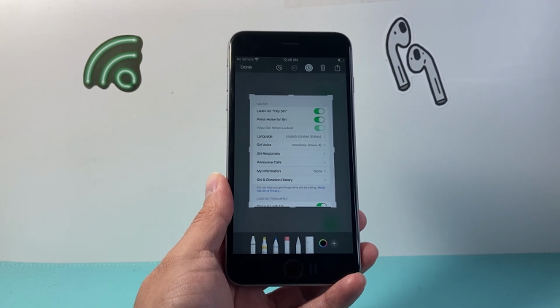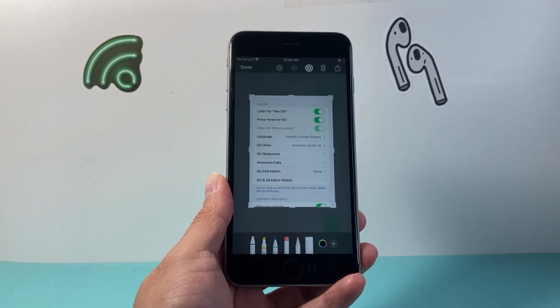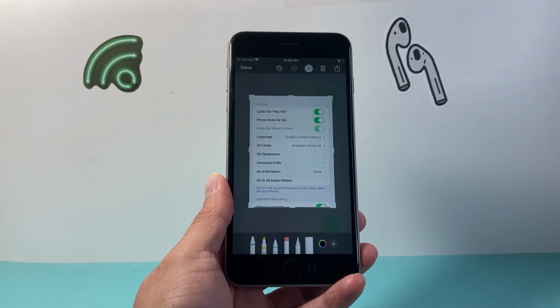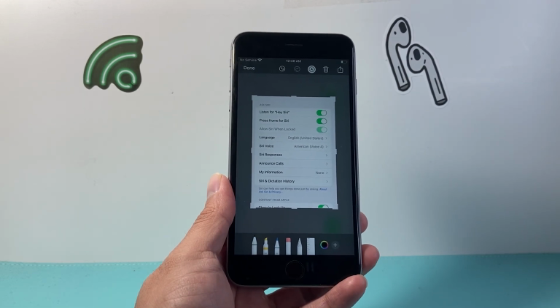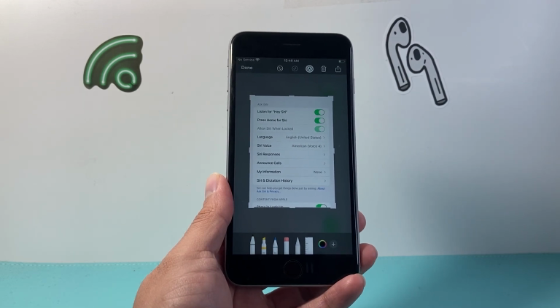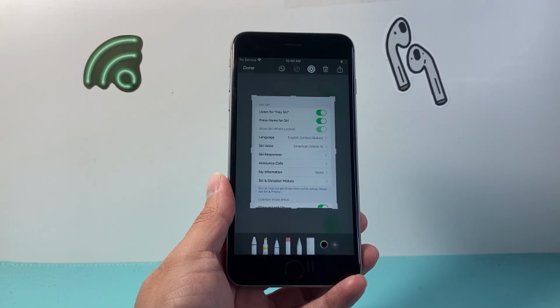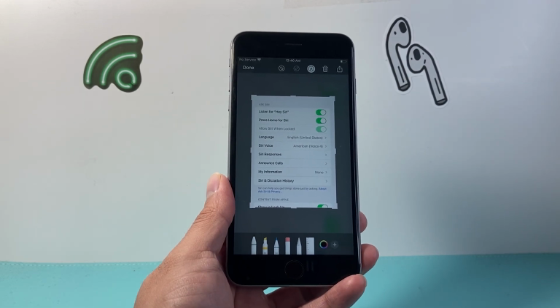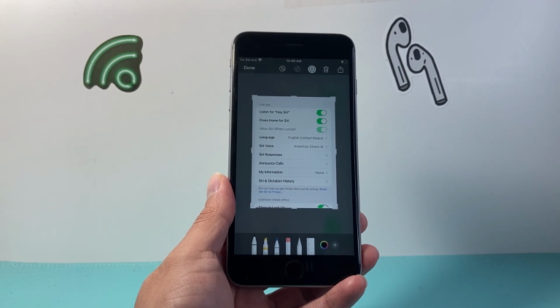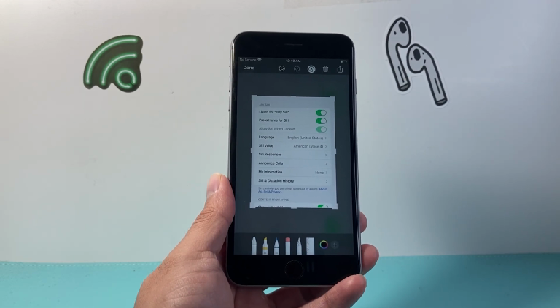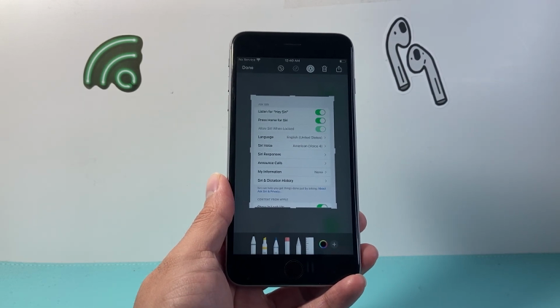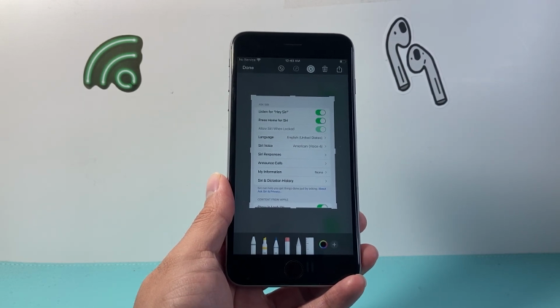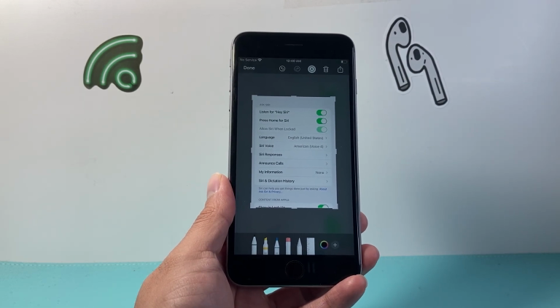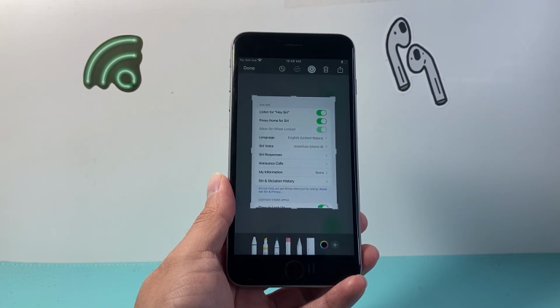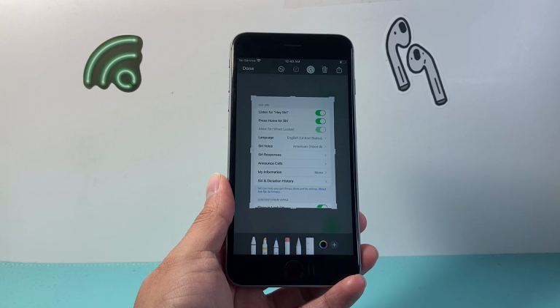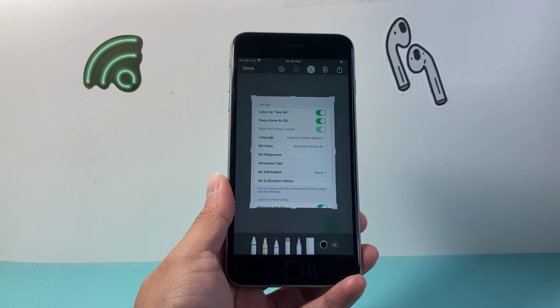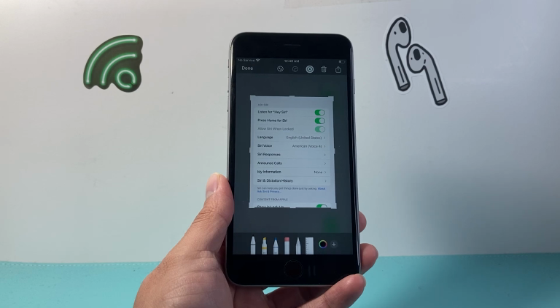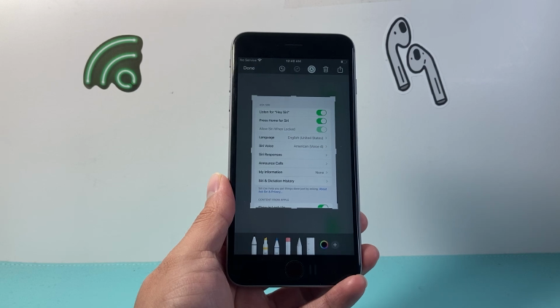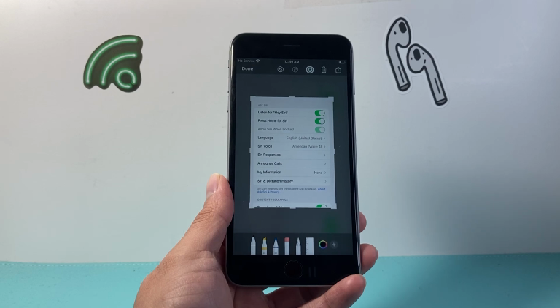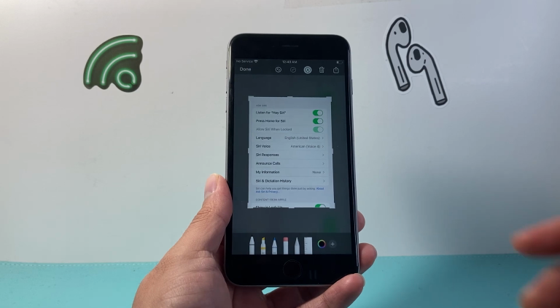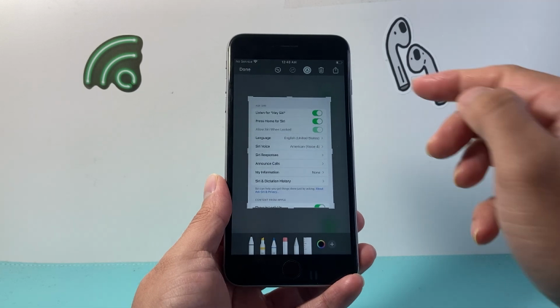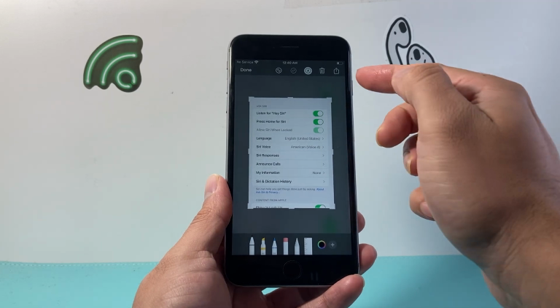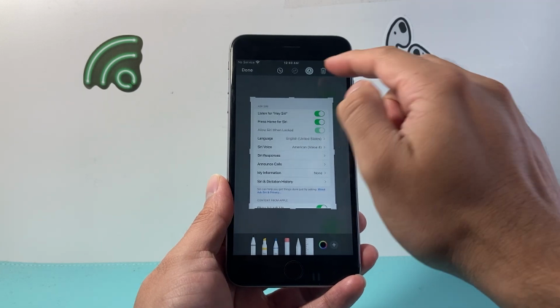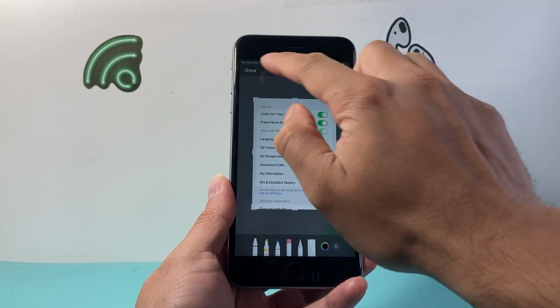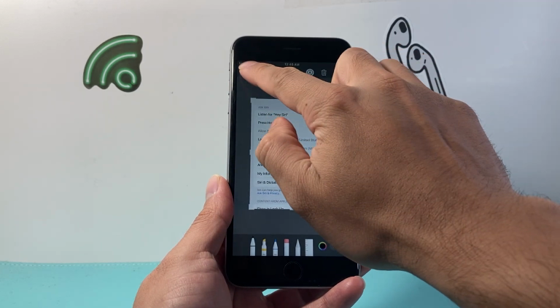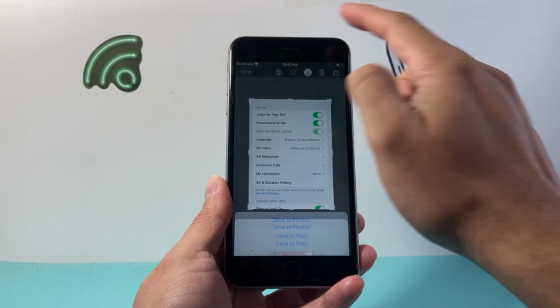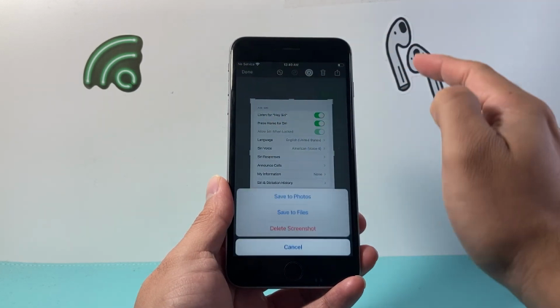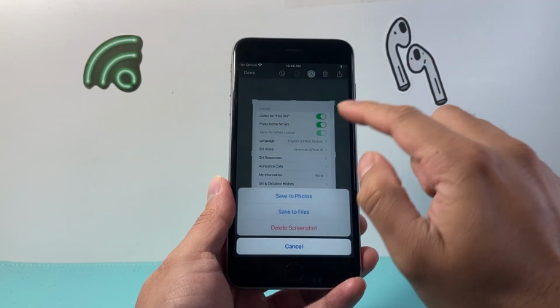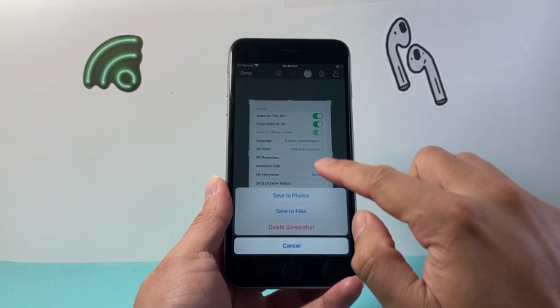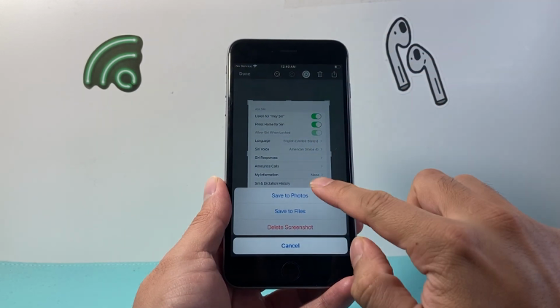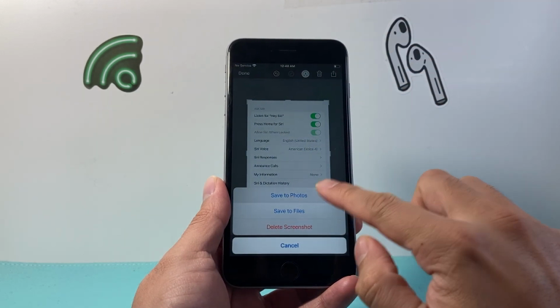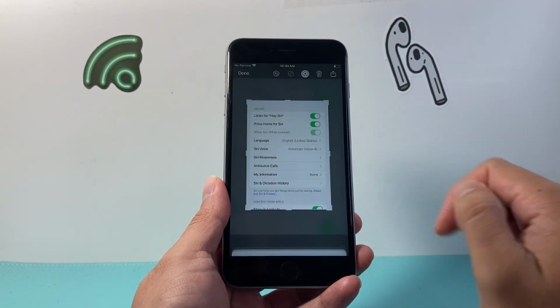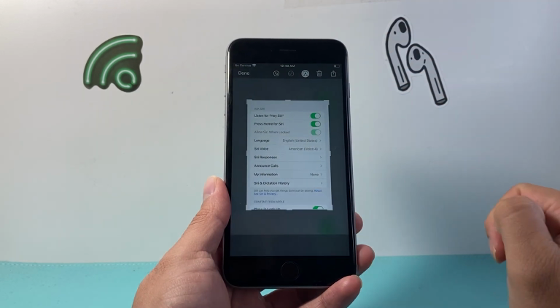You can go ahead and mark it up, do whatever you need, share it, or save it by clicking on done.